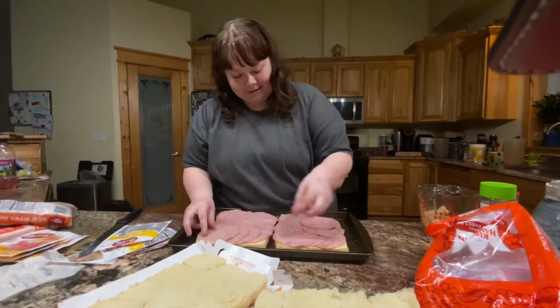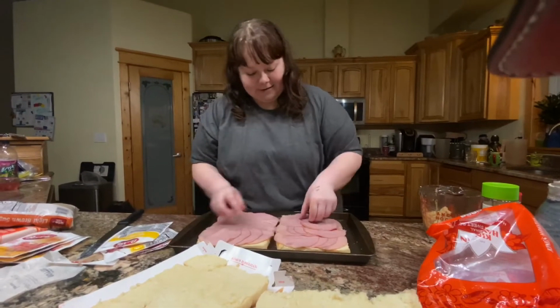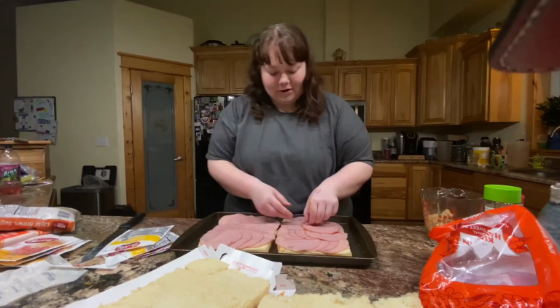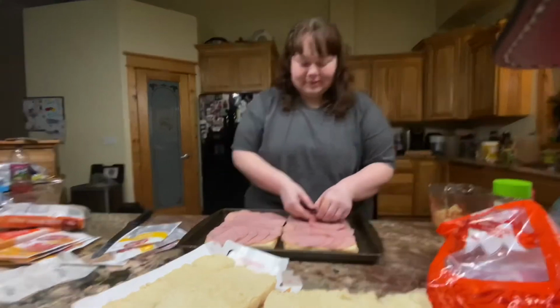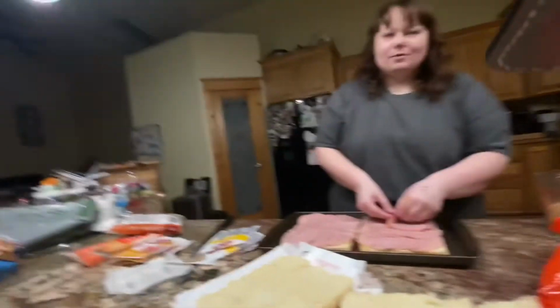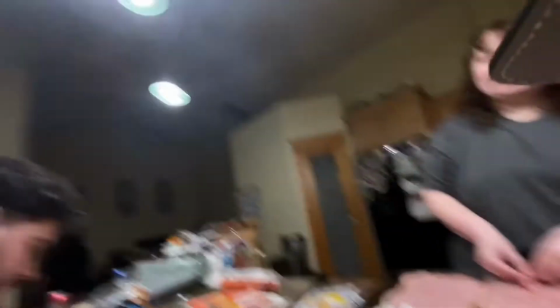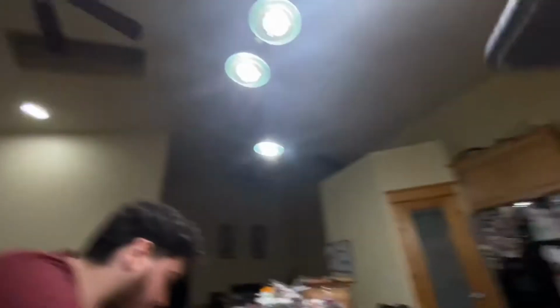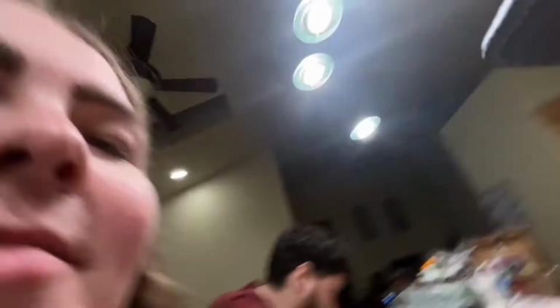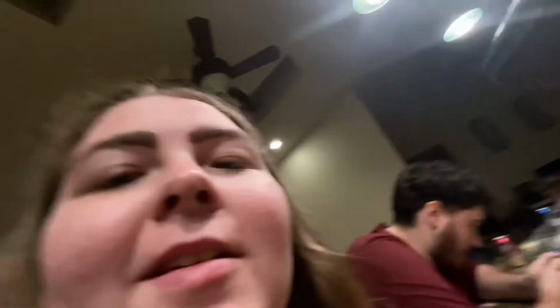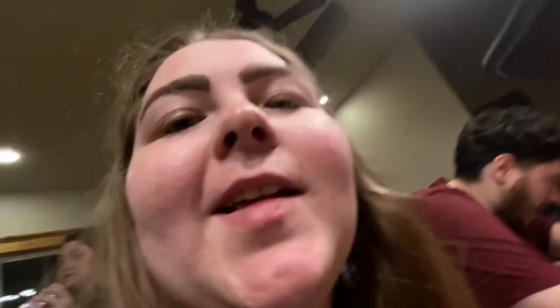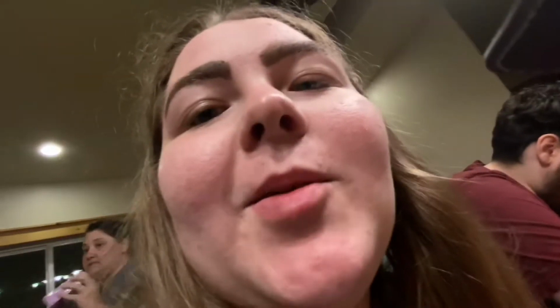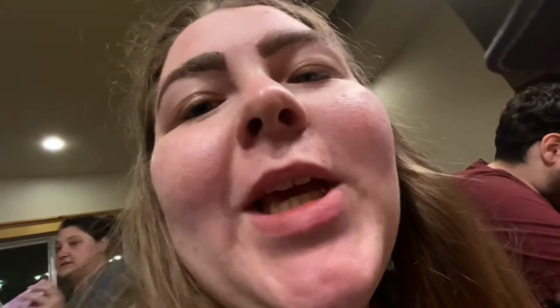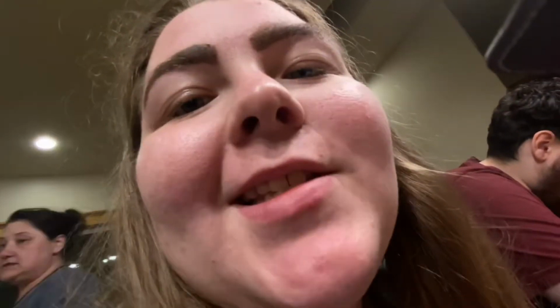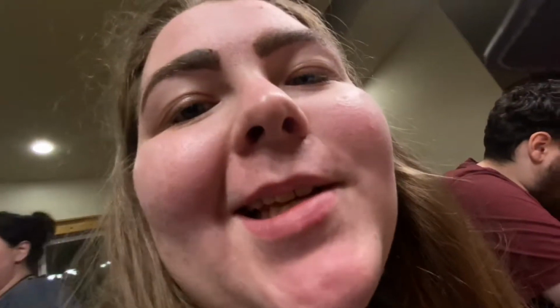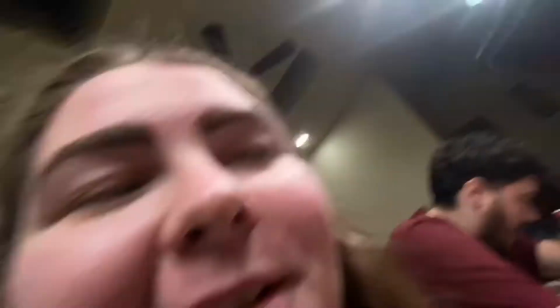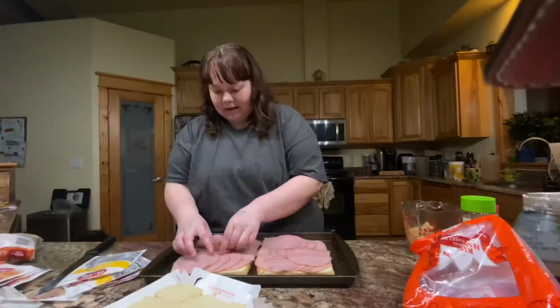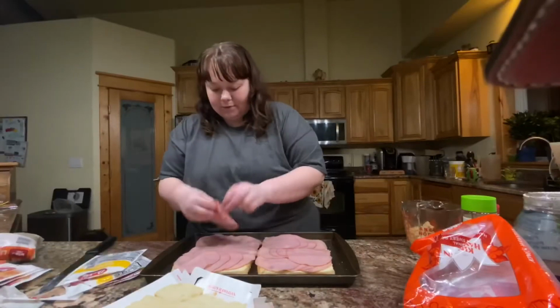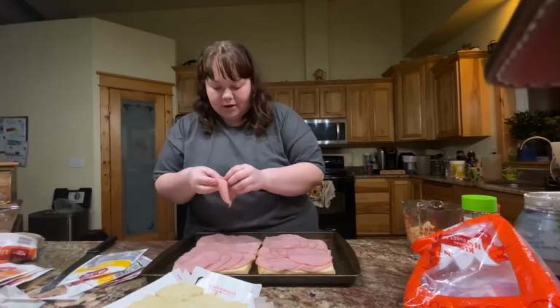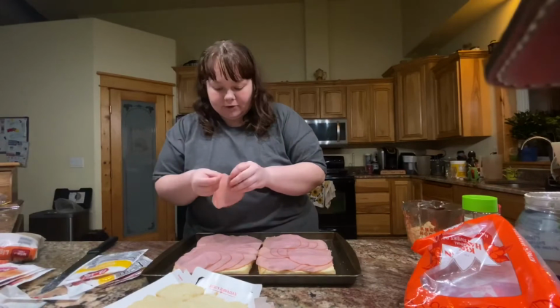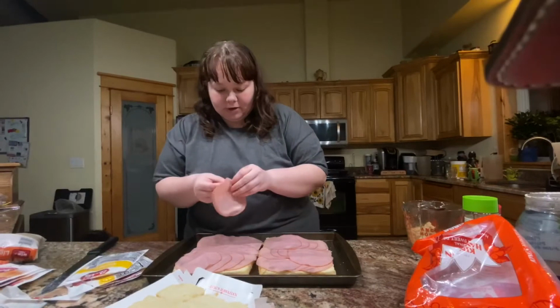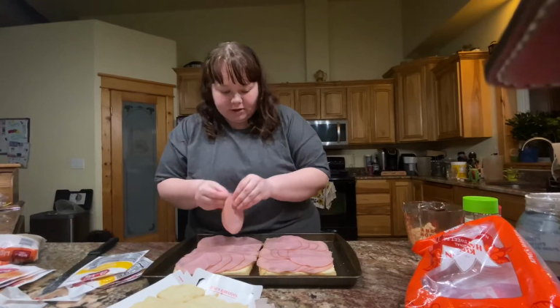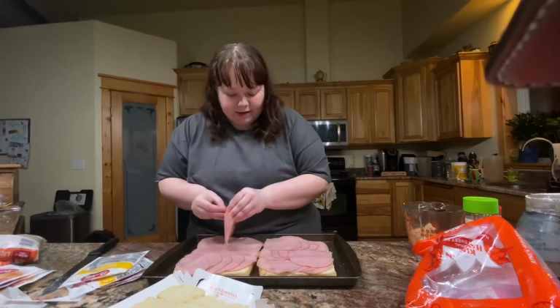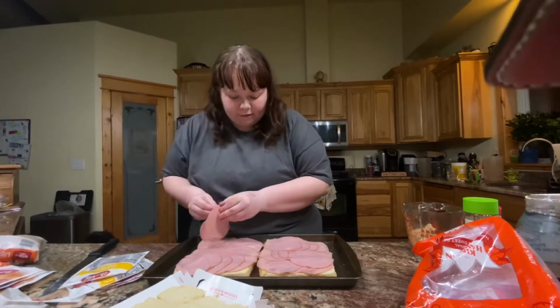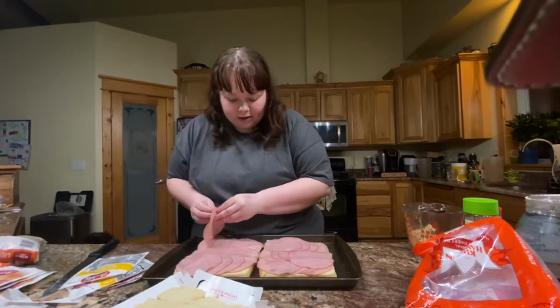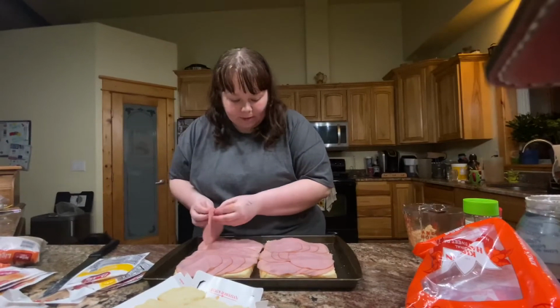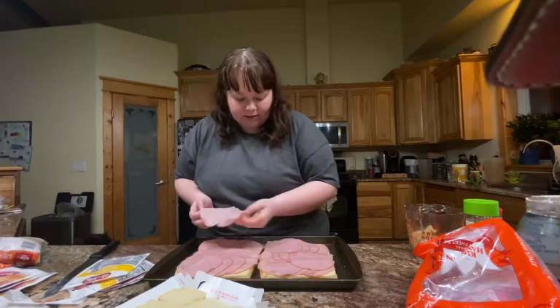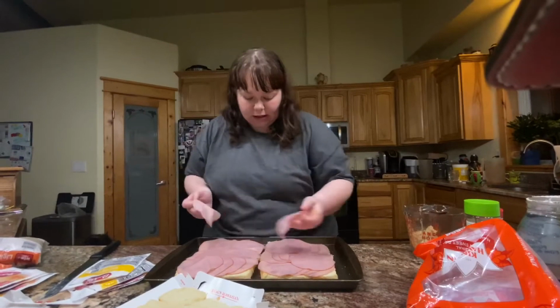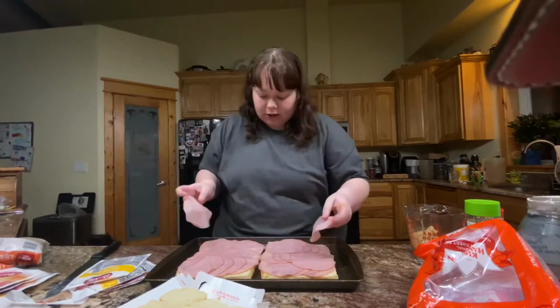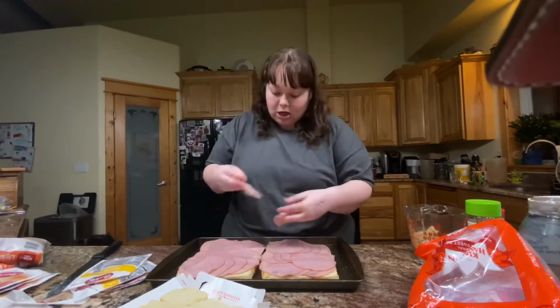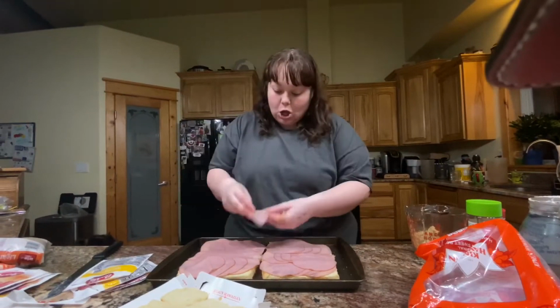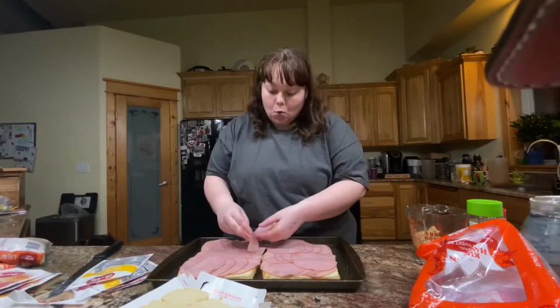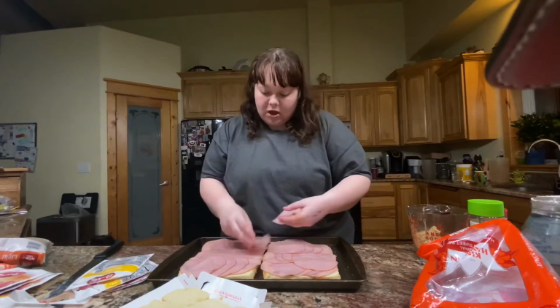There you guys go — I gave Chris PTSD. And then with your extra meat, just kind of fill in the spots that look big.